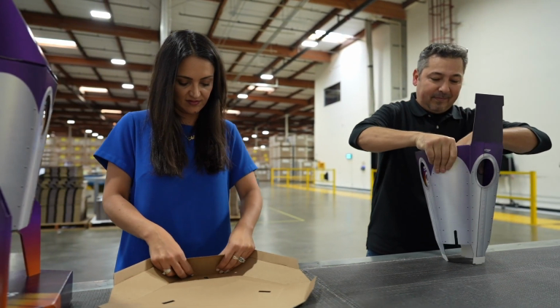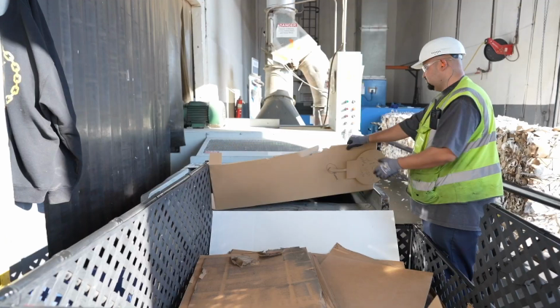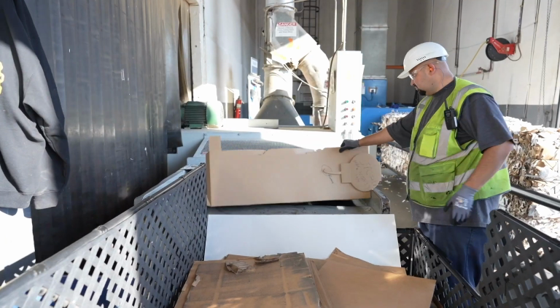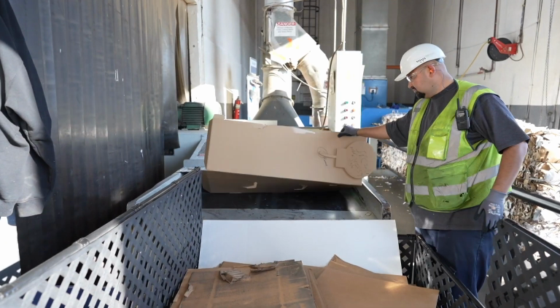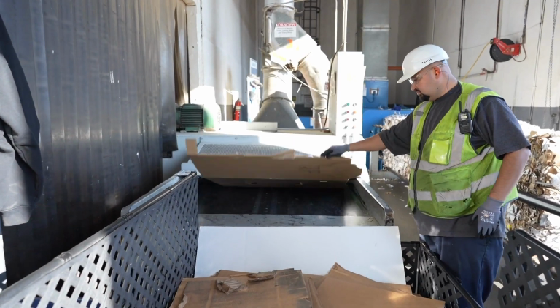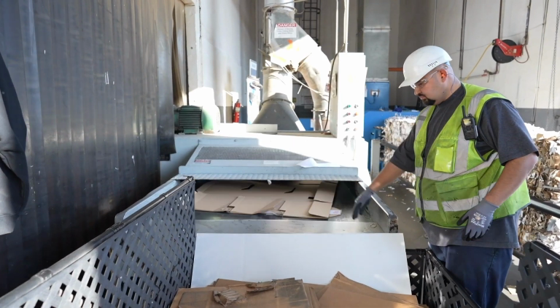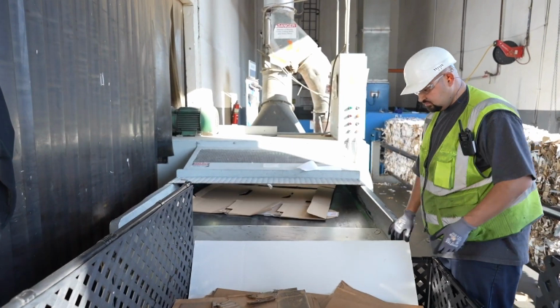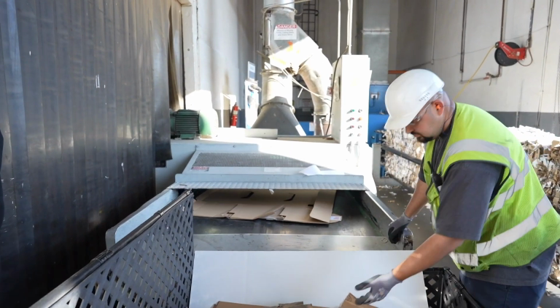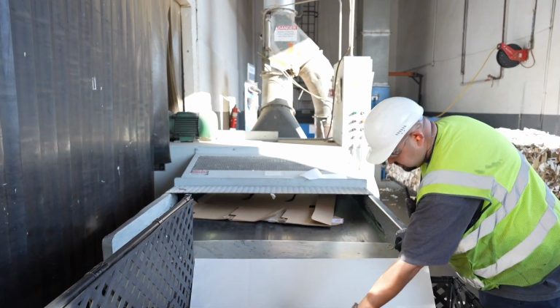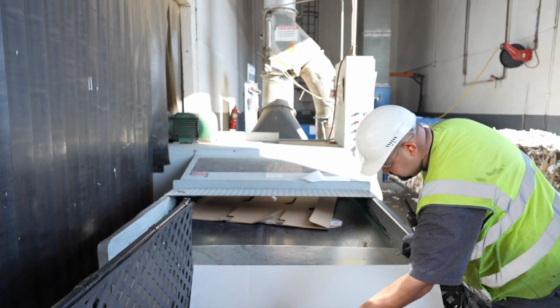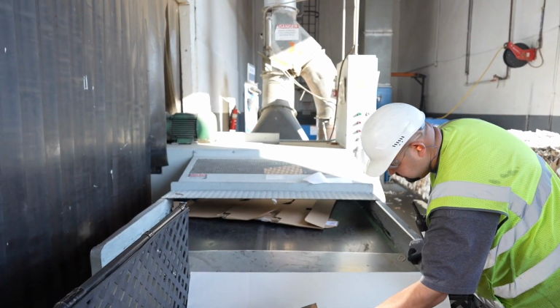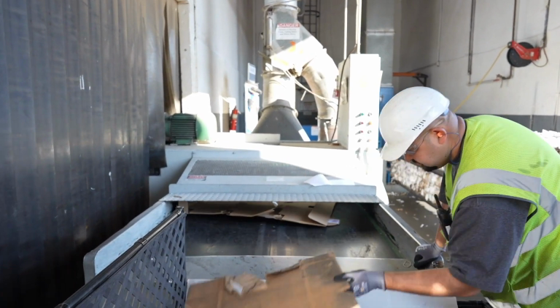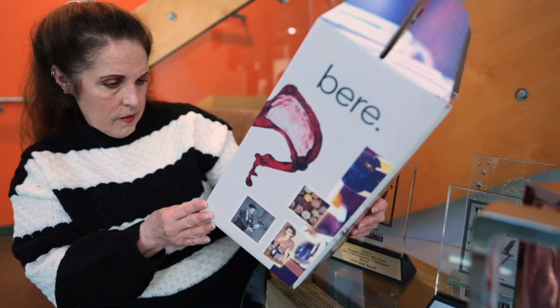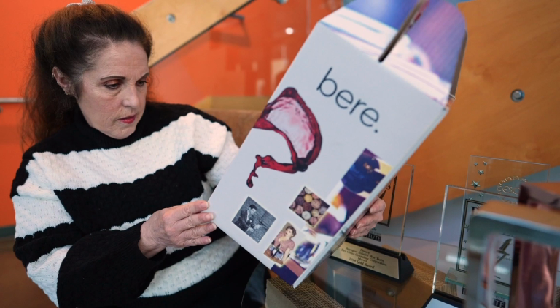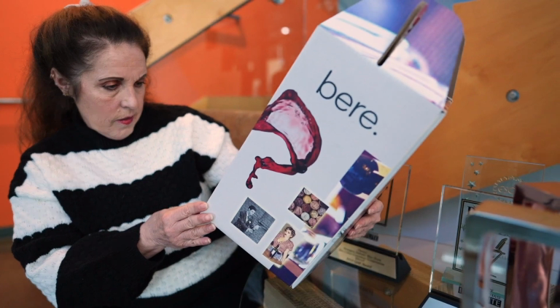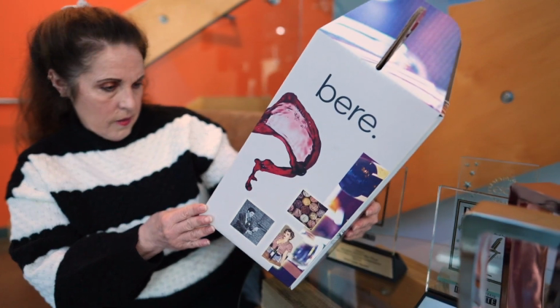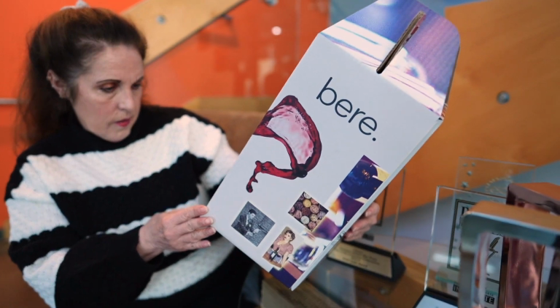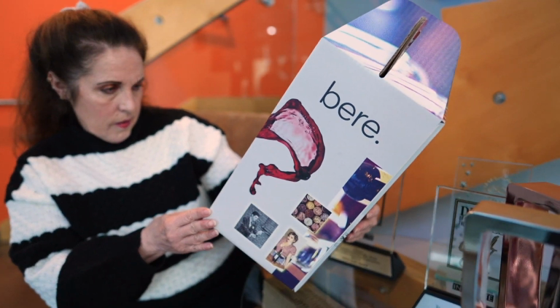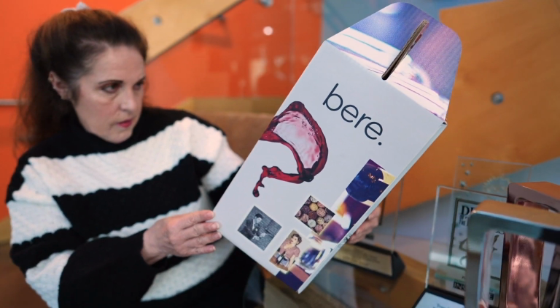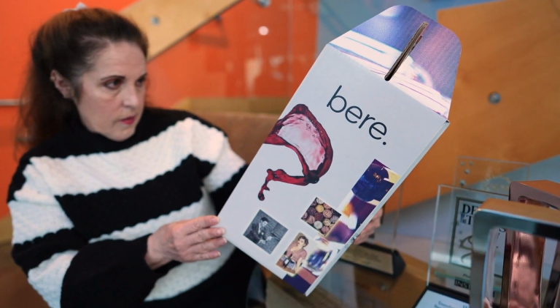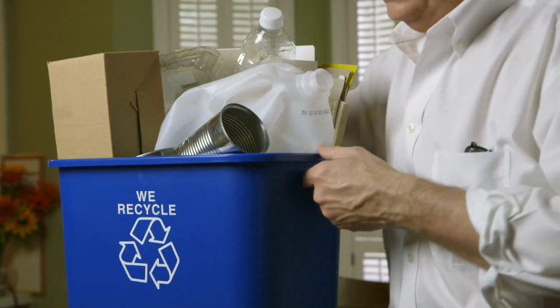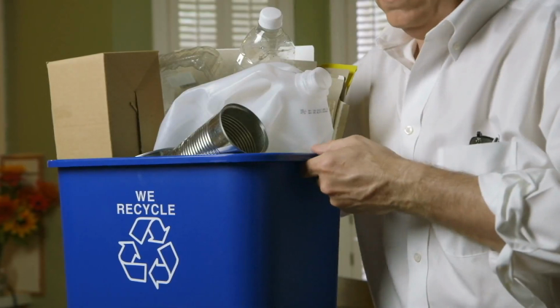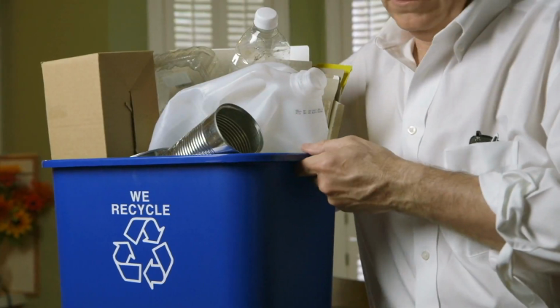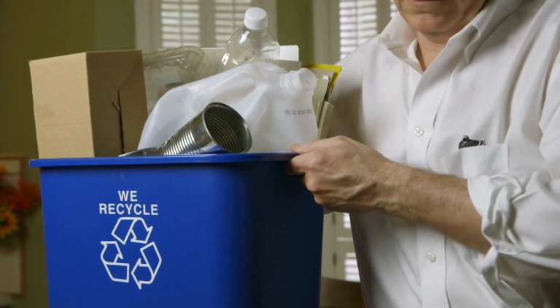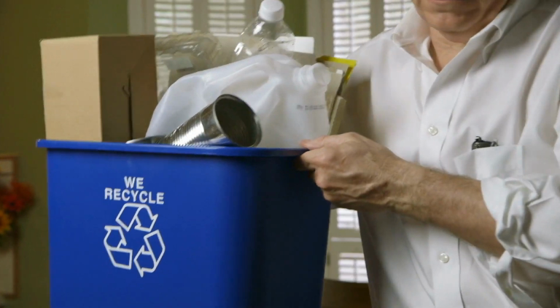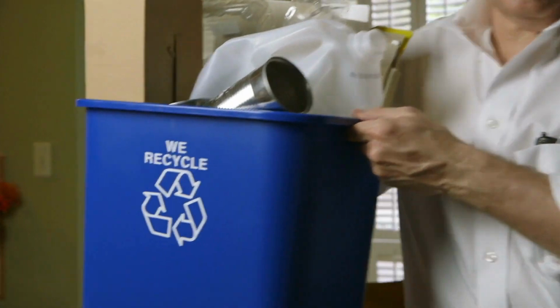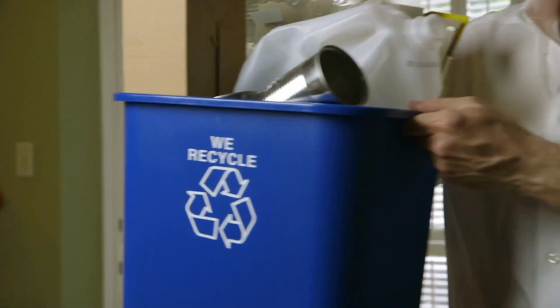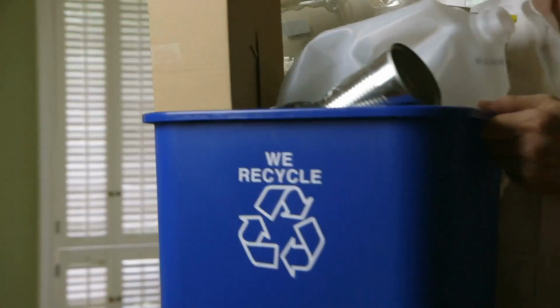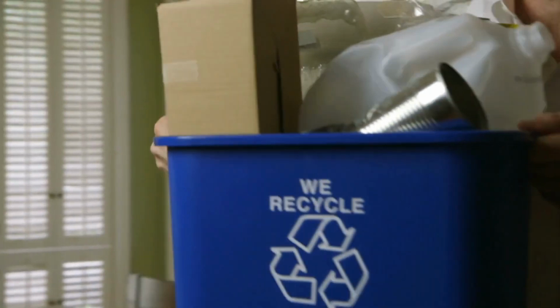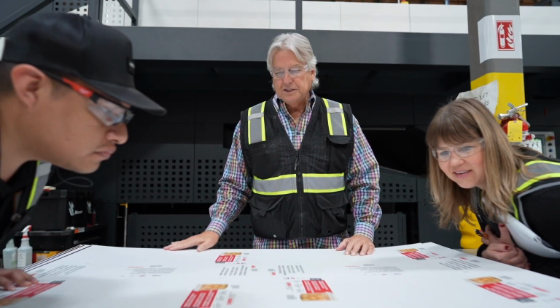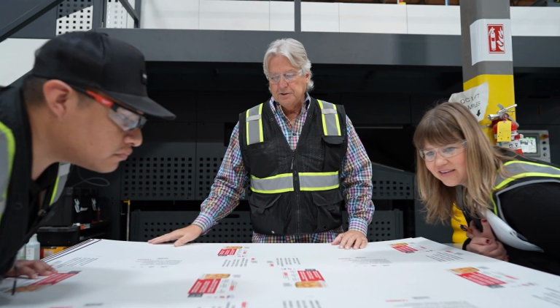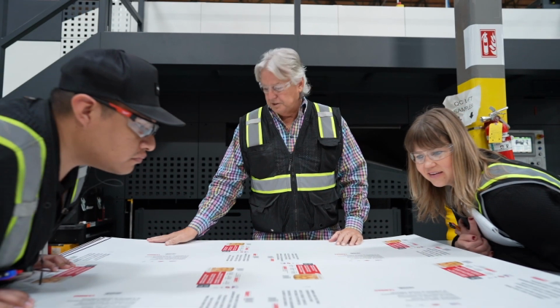But we all must do our part and recycle, from pizza boxes to brown boxes and paper. Let's work together to ensure packaging is eco-friendly.